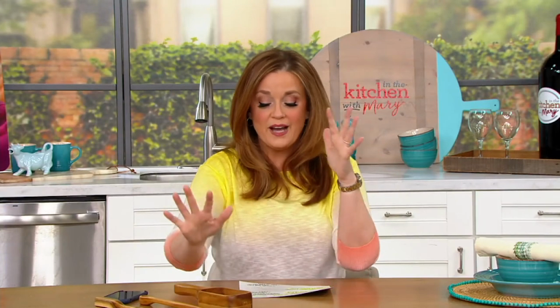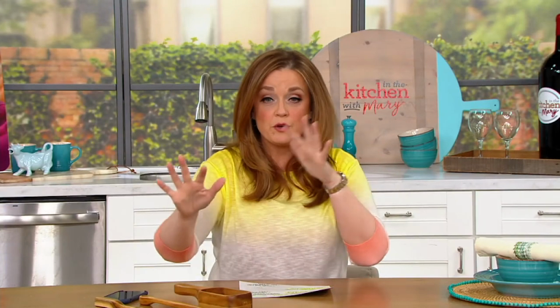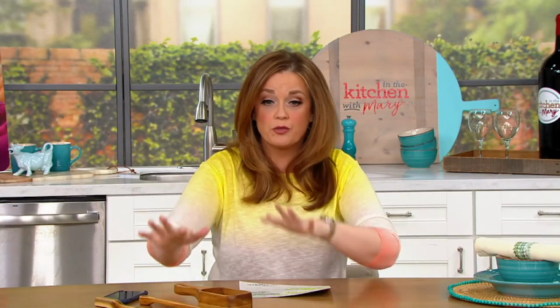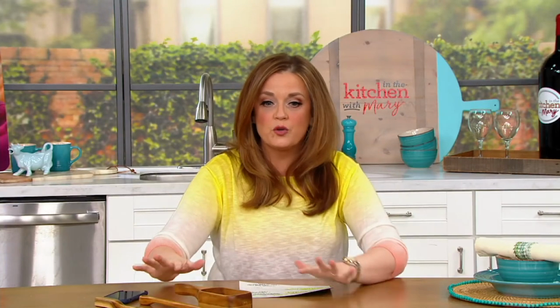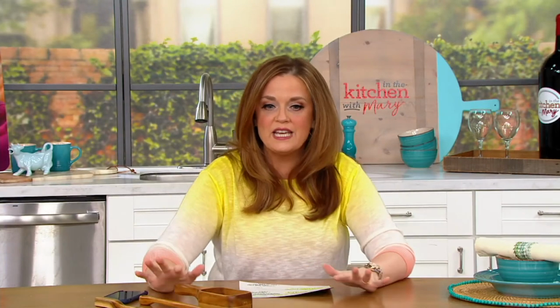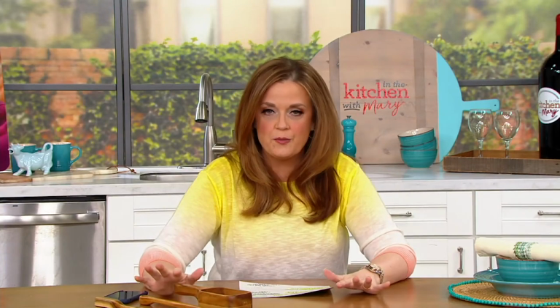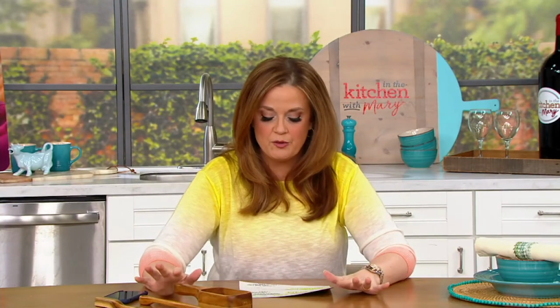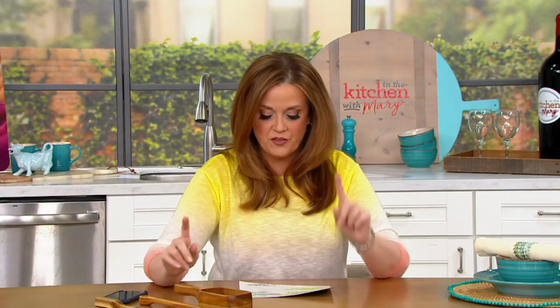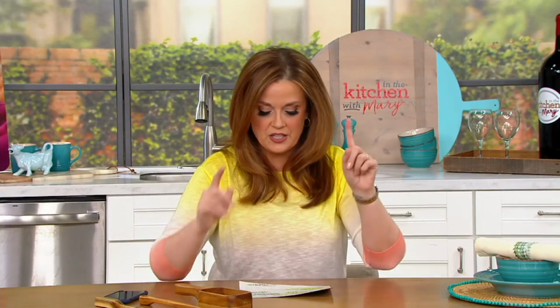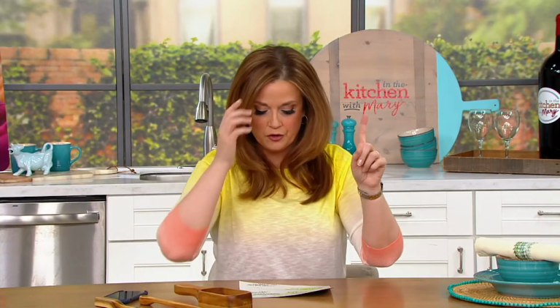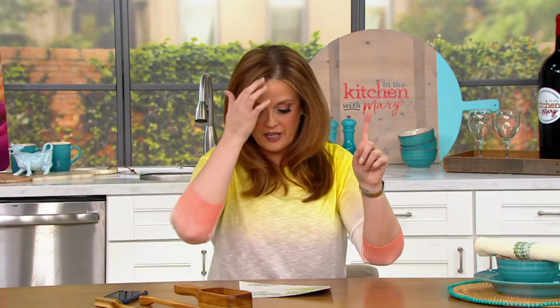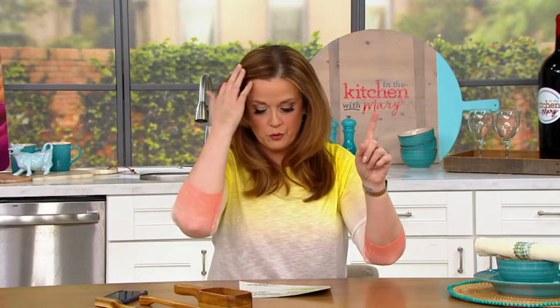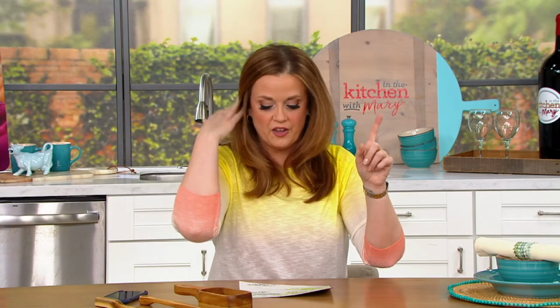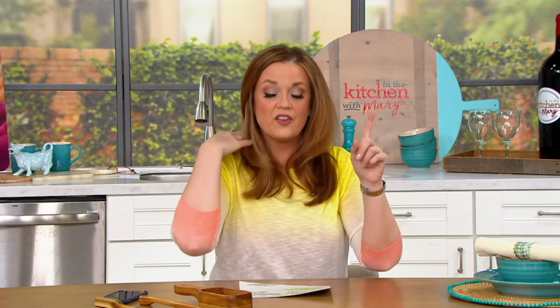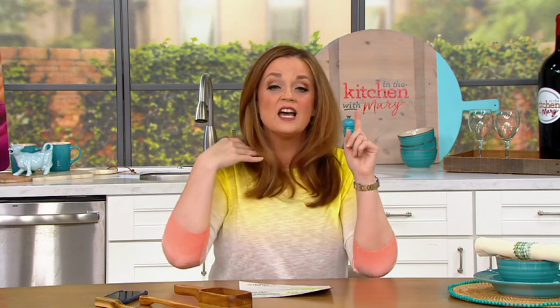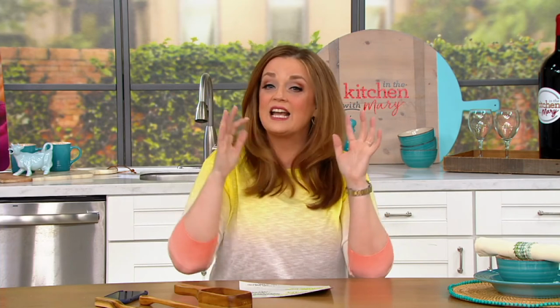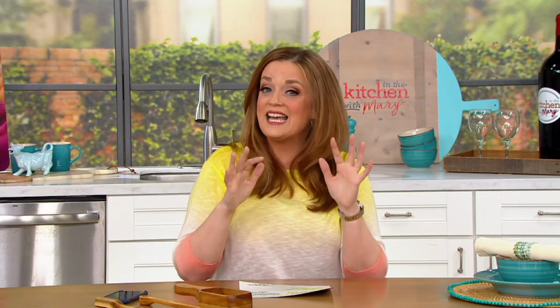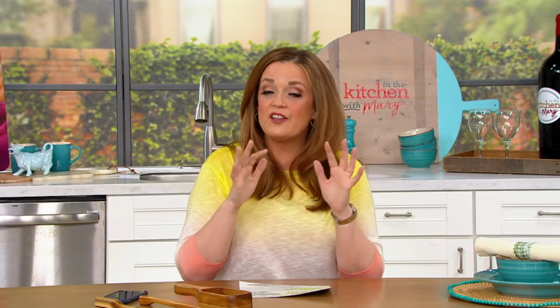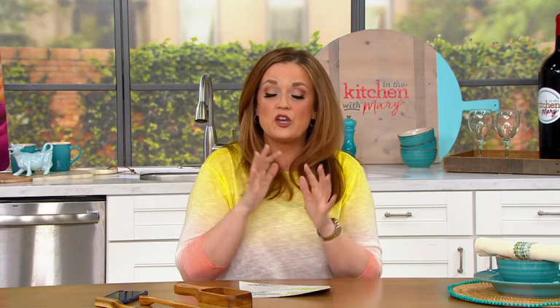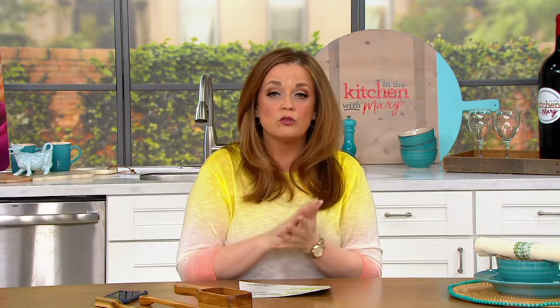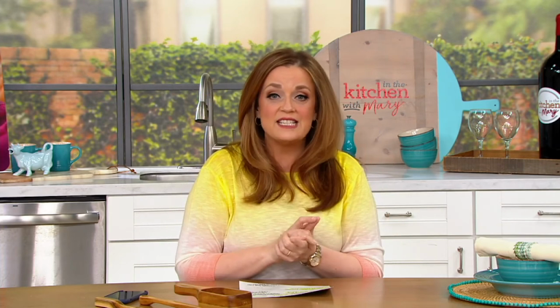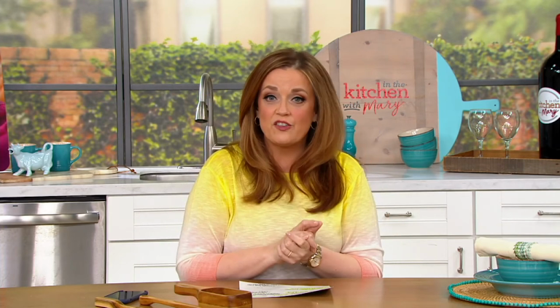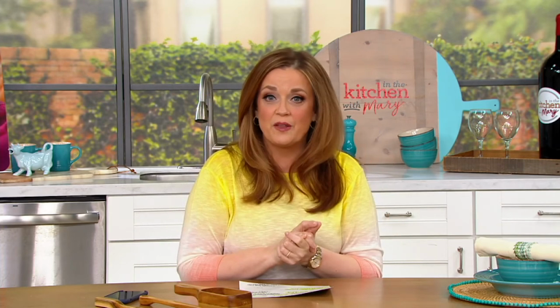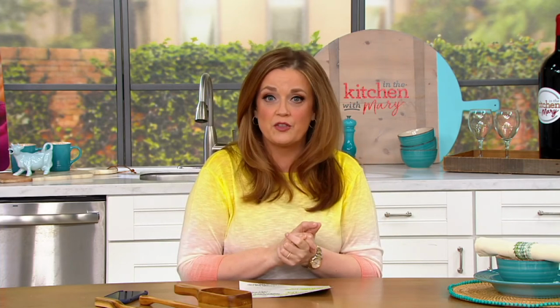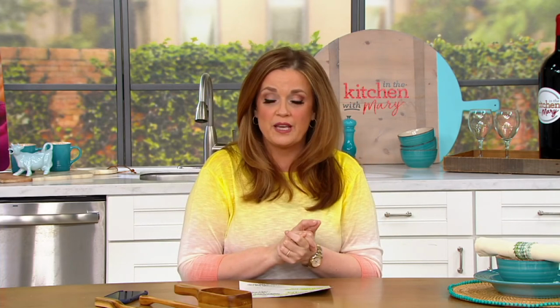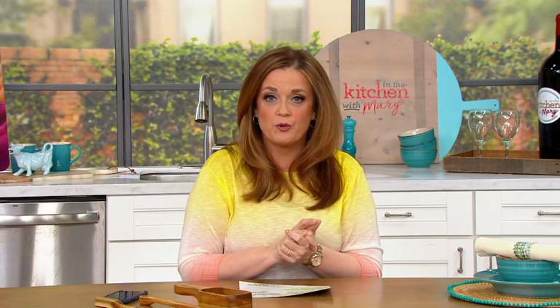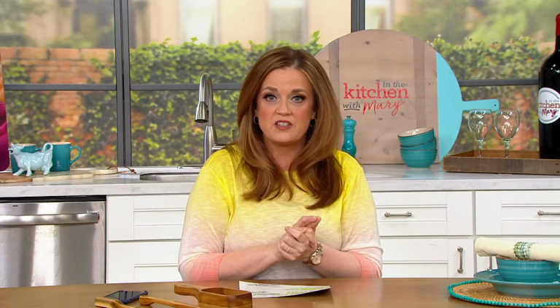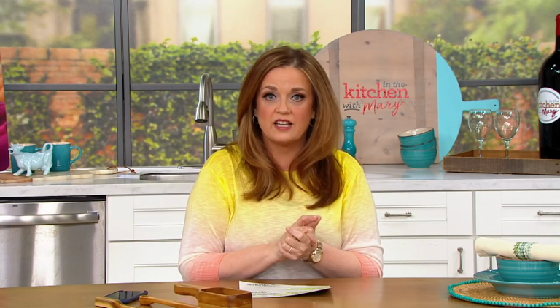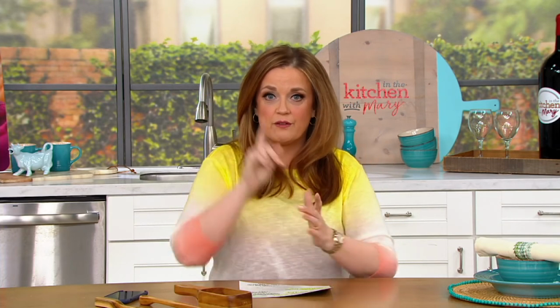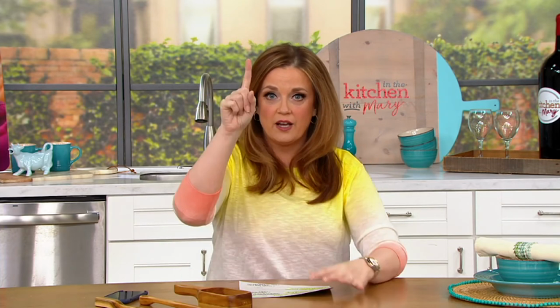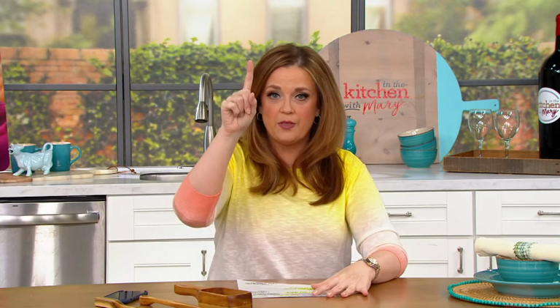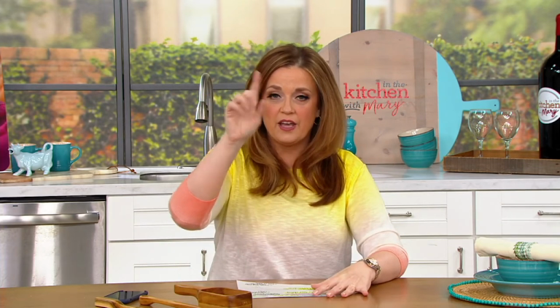They're three easy payments of $7.94. It's the only day this month that they're being presented live.